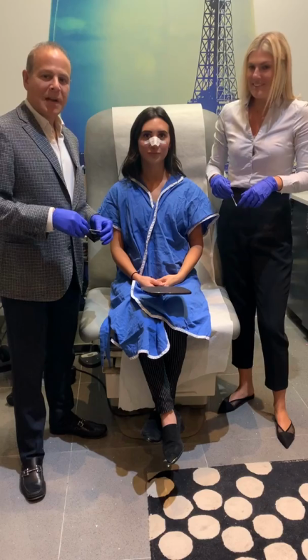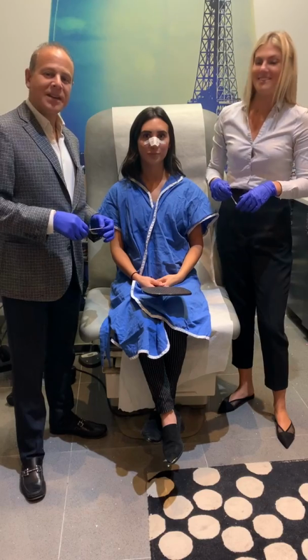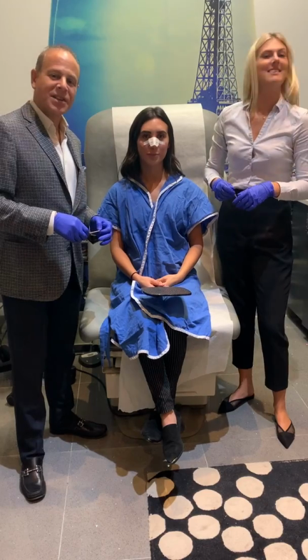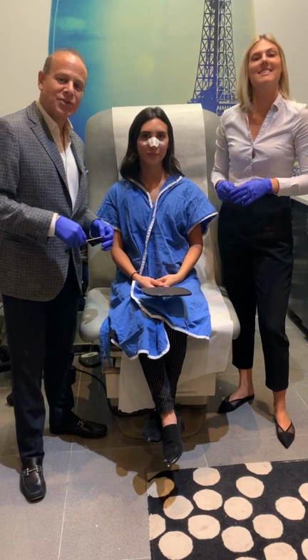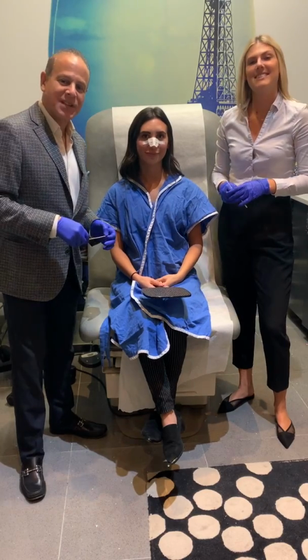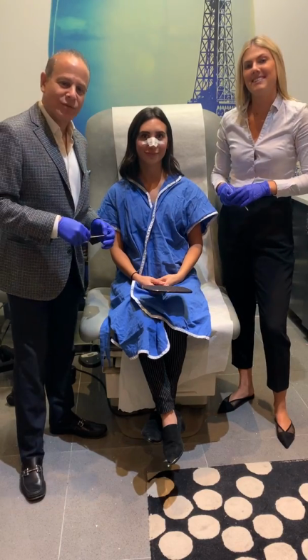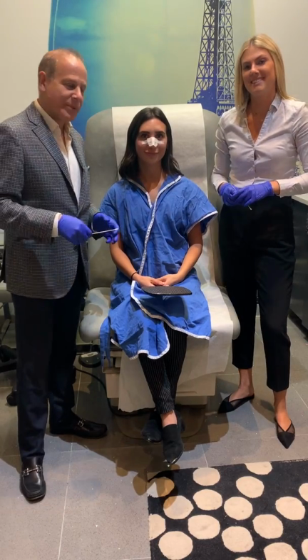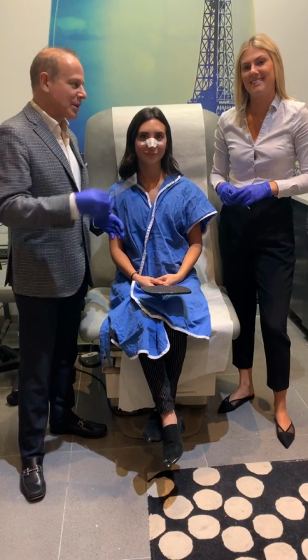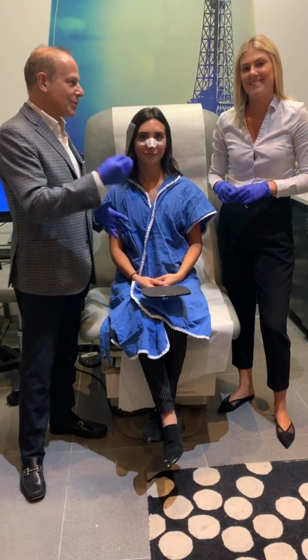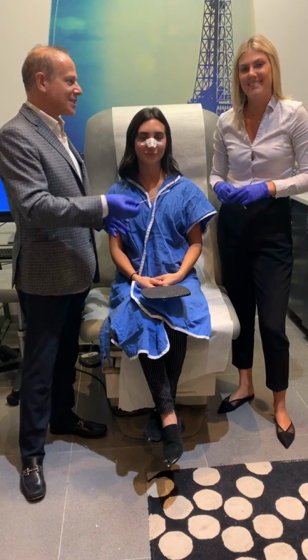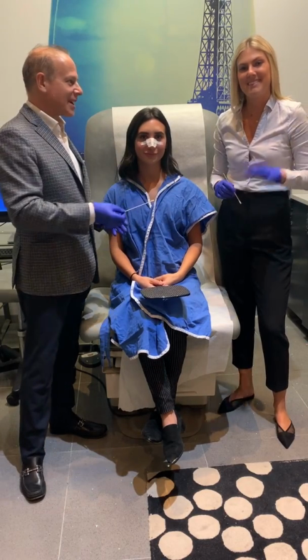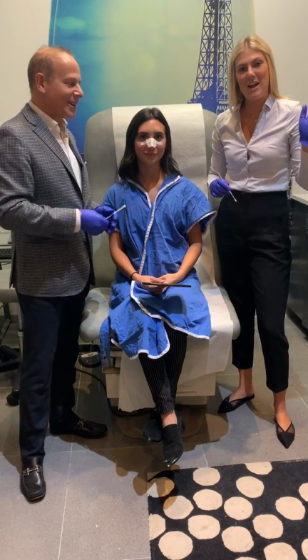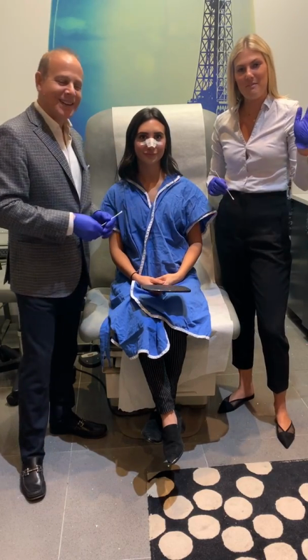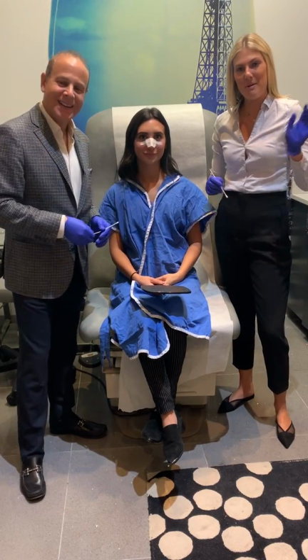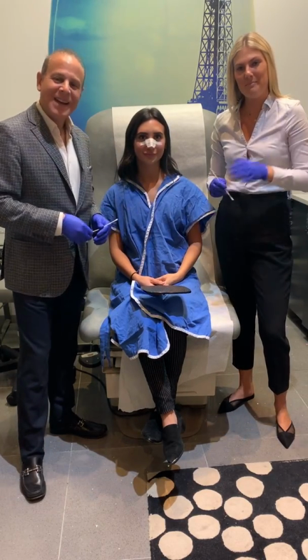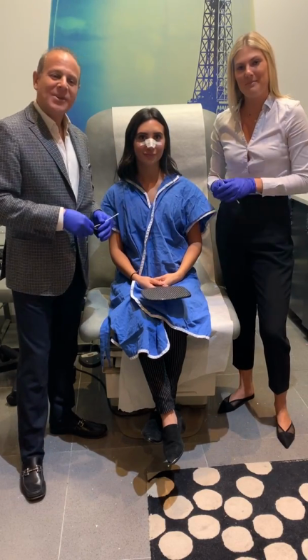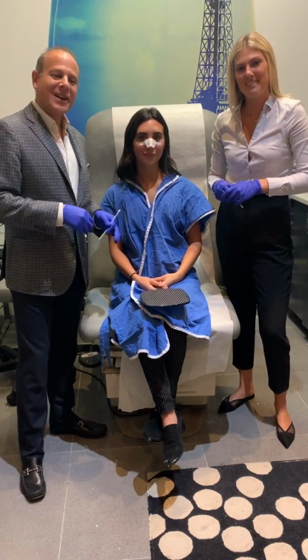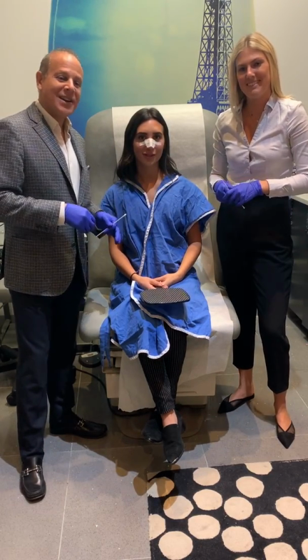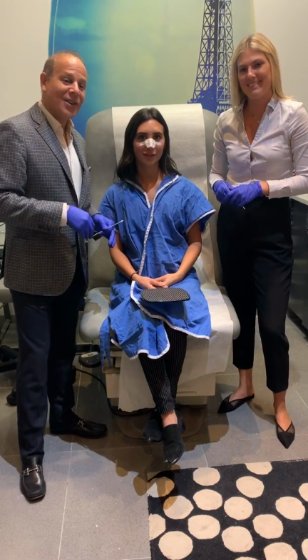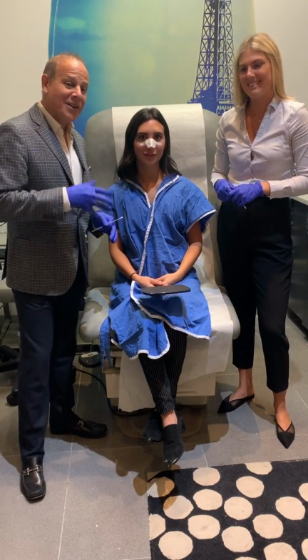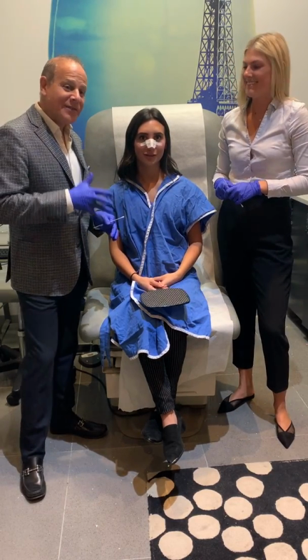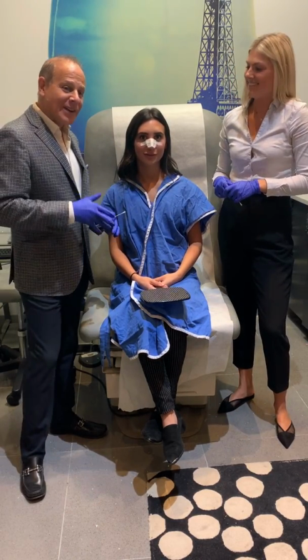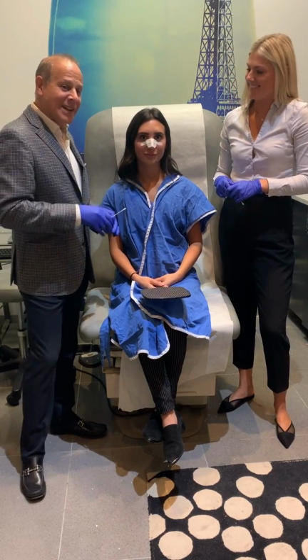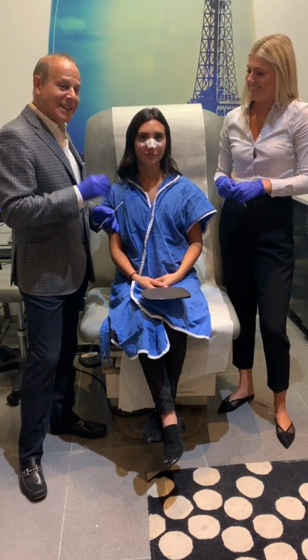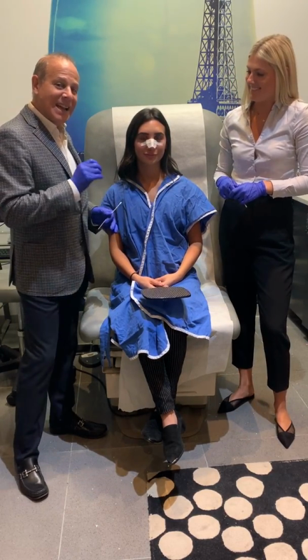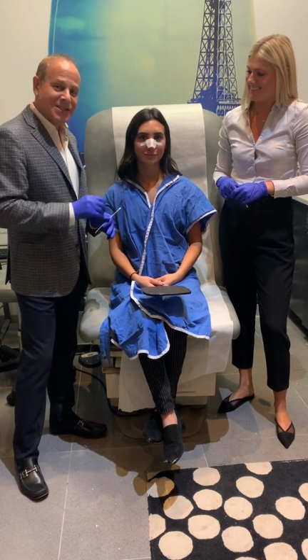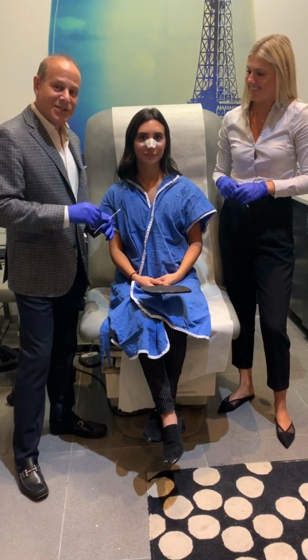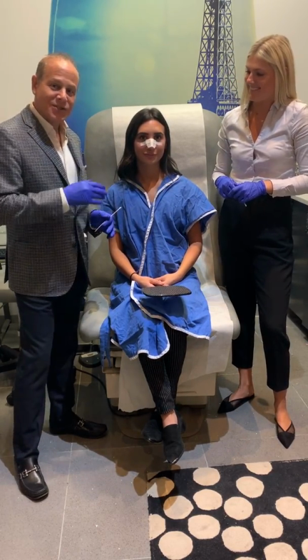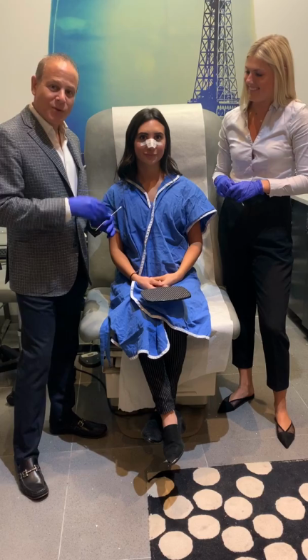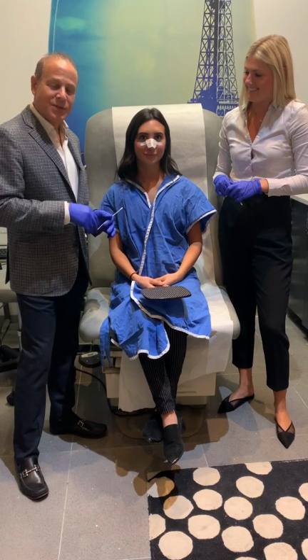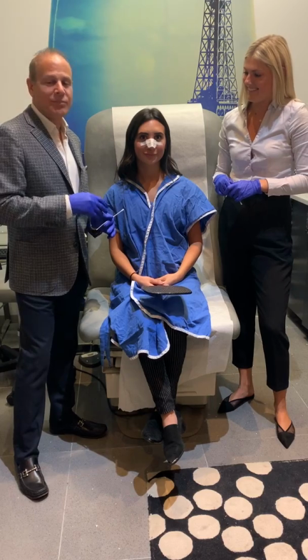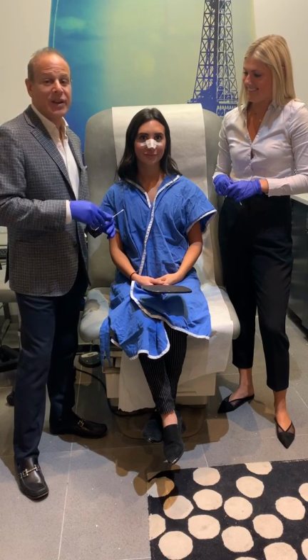Hi, it's Dr. Steven Greenberg along with Sarah. Hi, everyone. We're here unveiling Alexis' nose and breast.